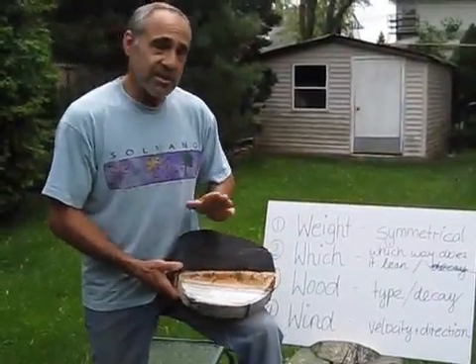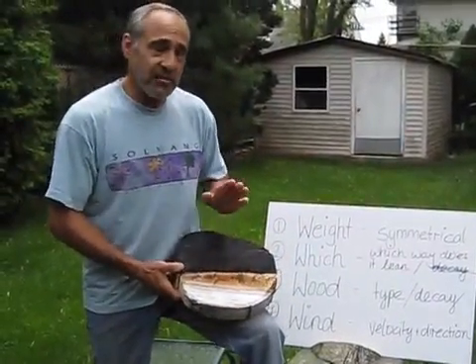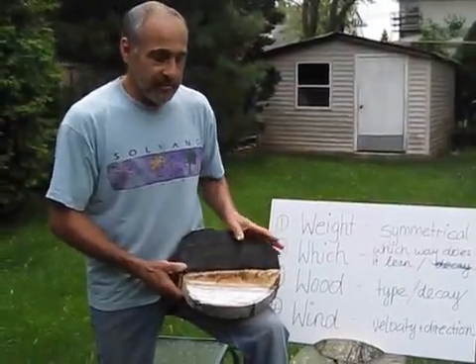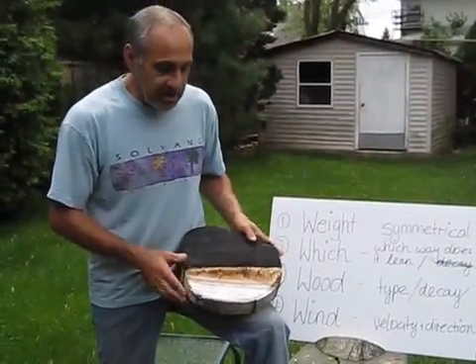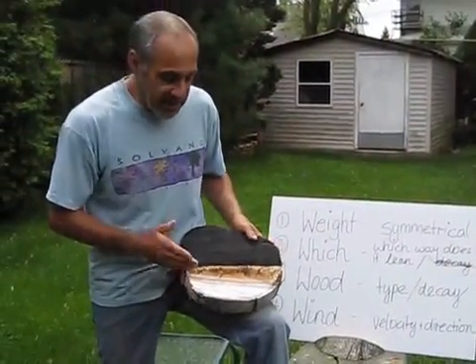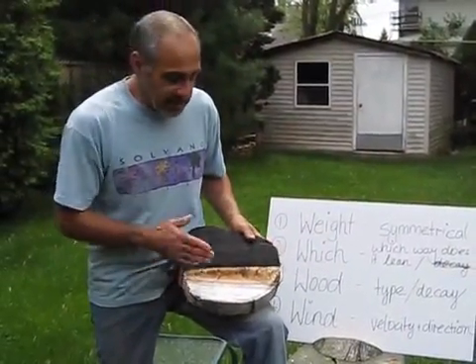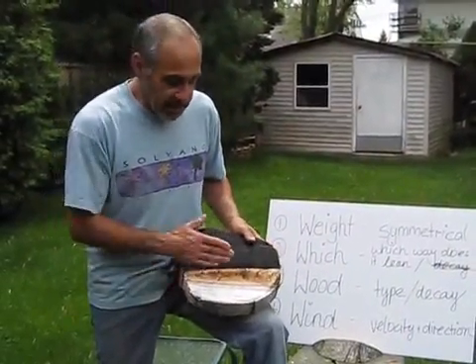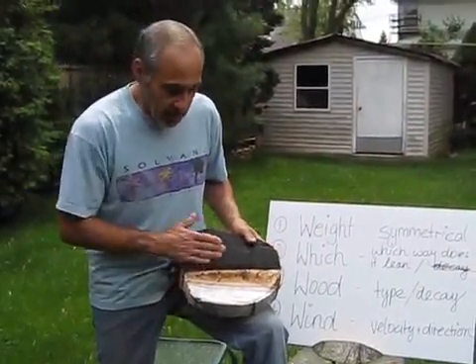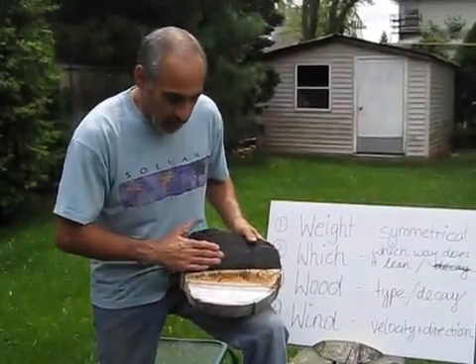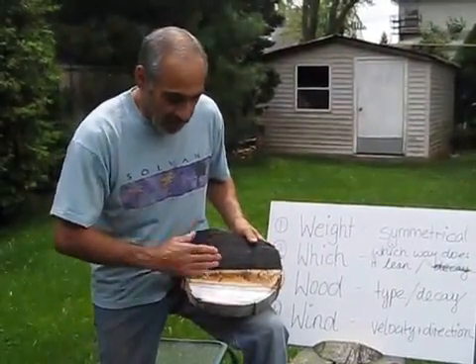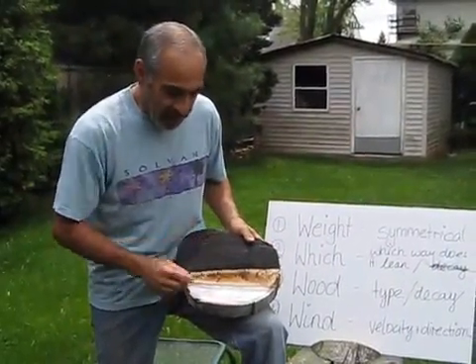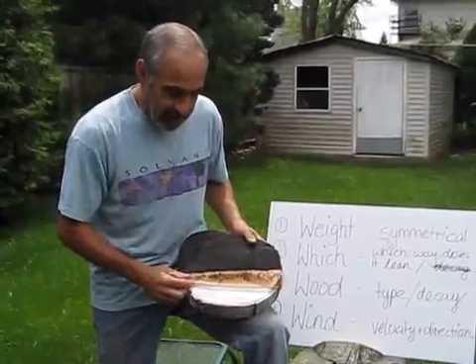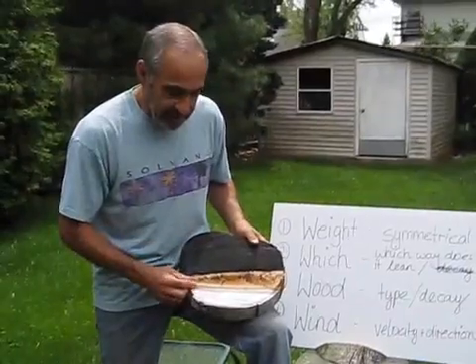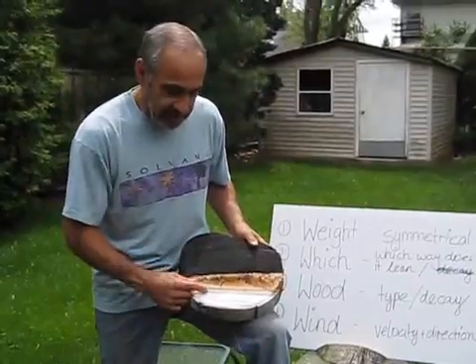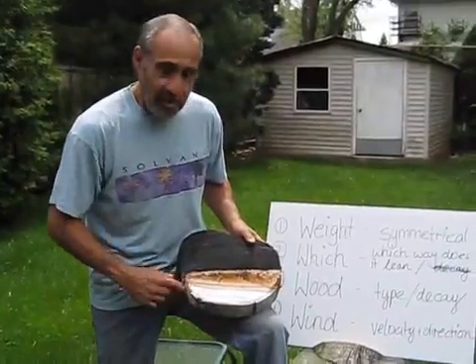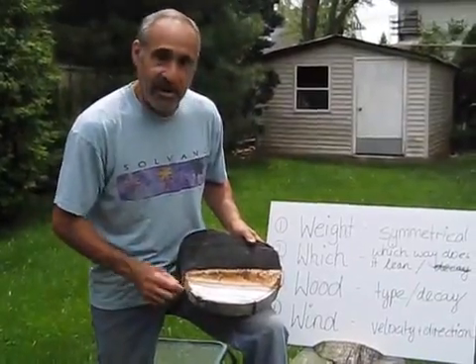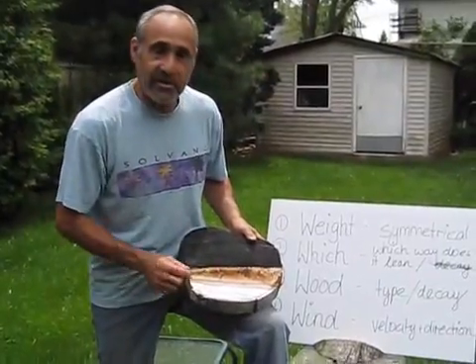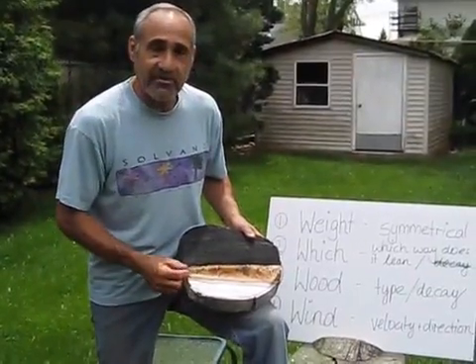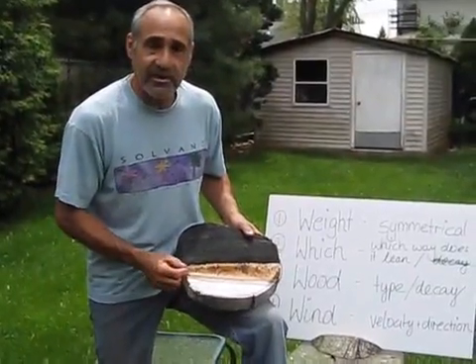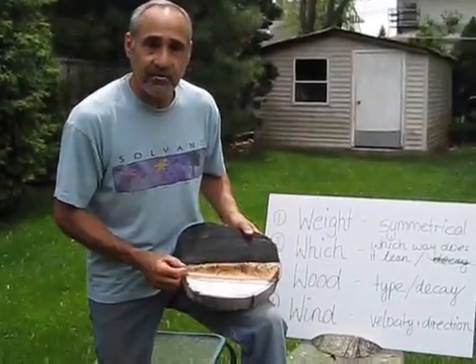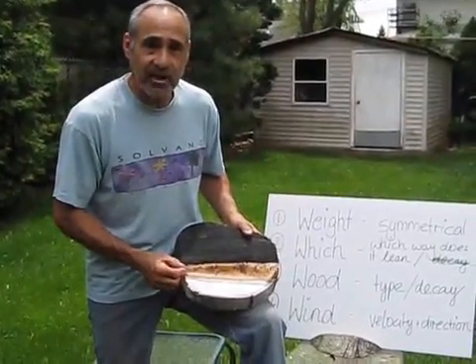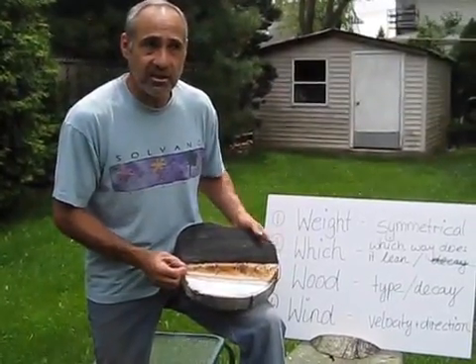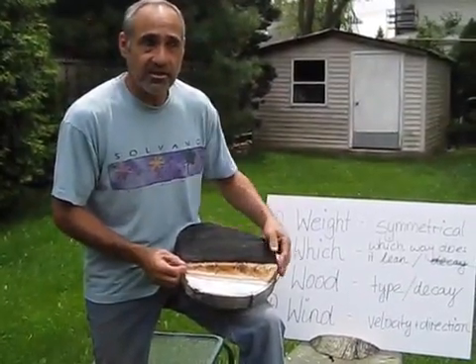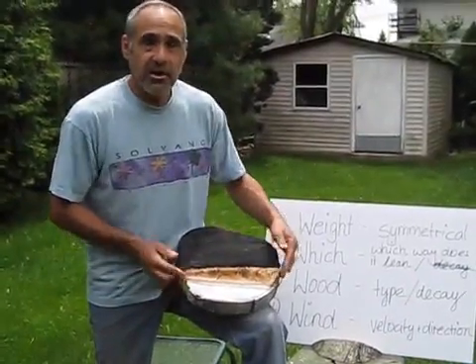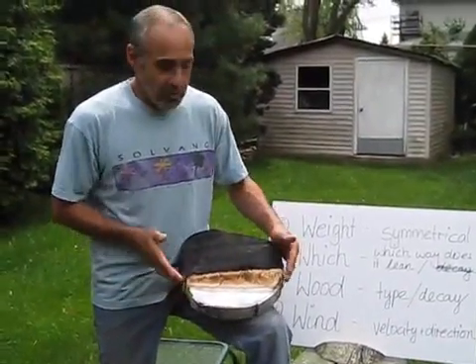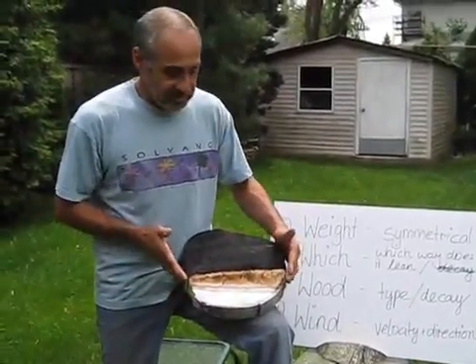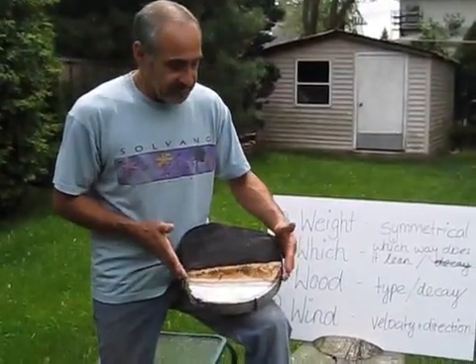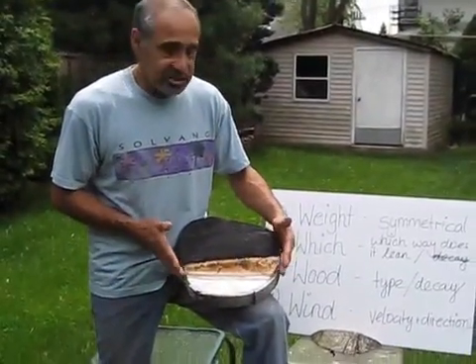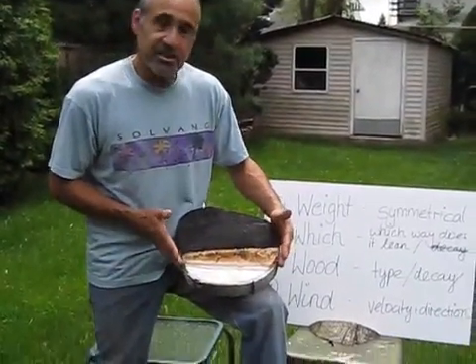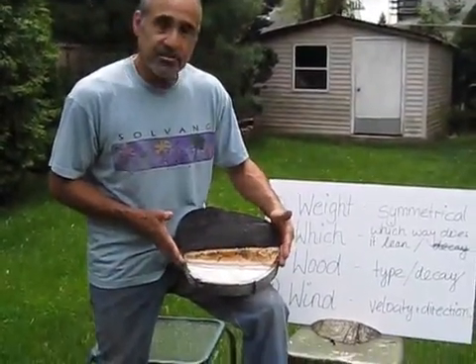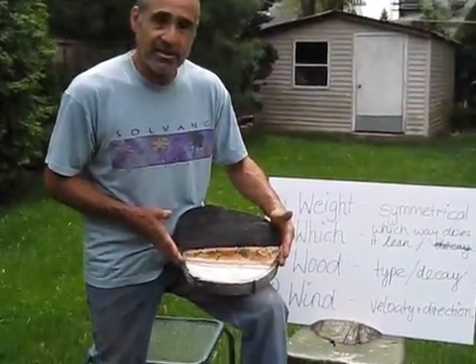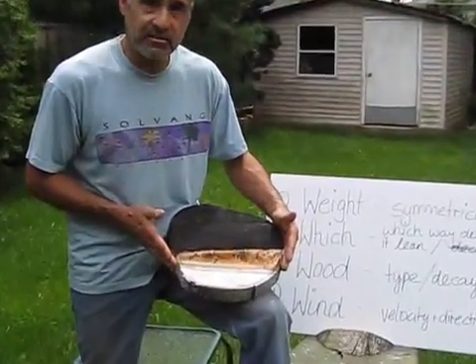Once again, remember never cut all the way into the white area. You never cut into the box cut. Always leave as much hinge as possible.